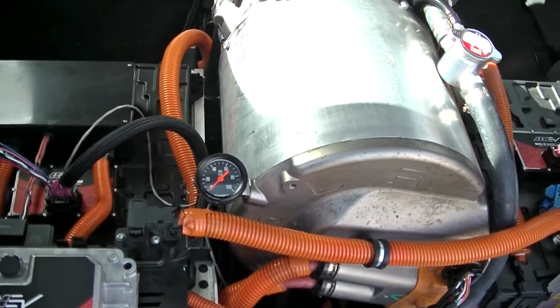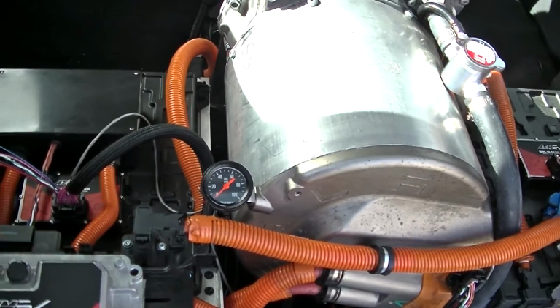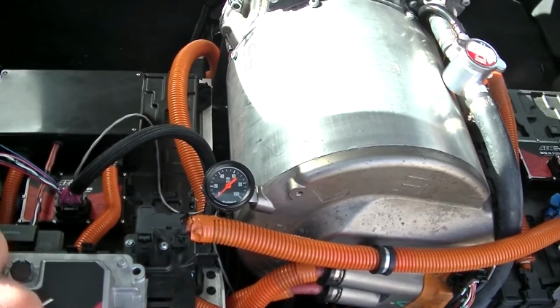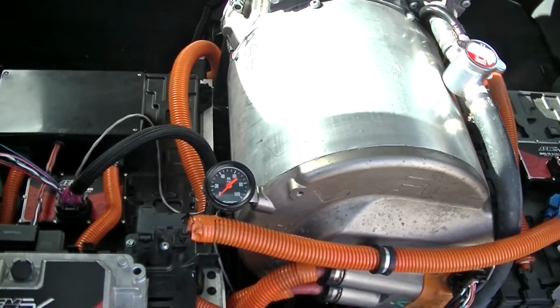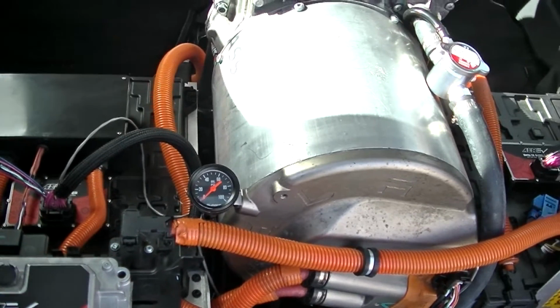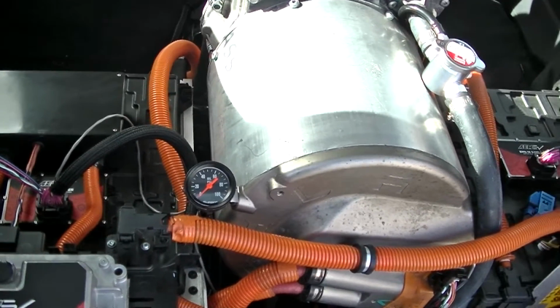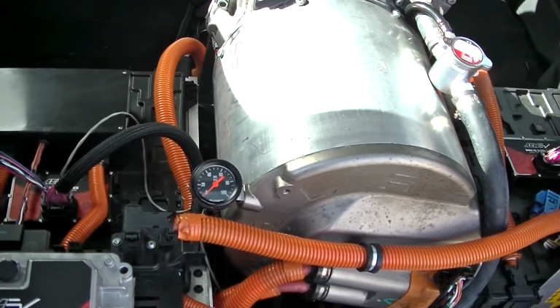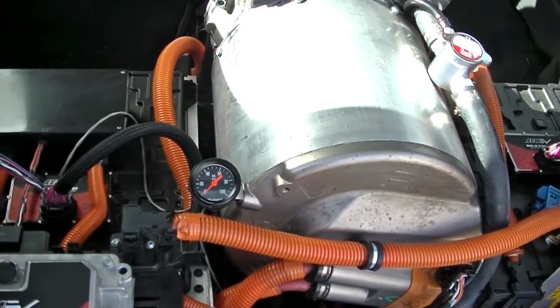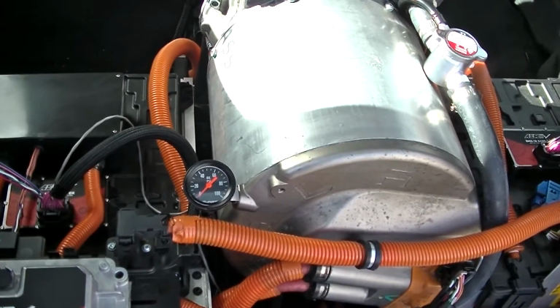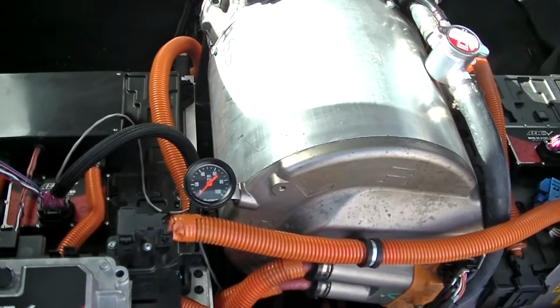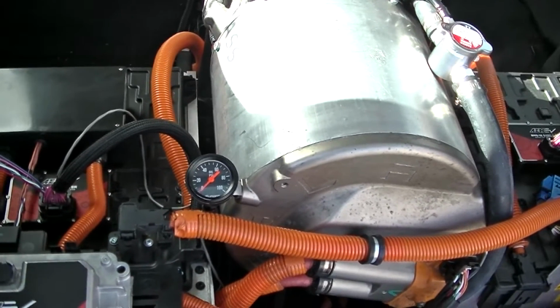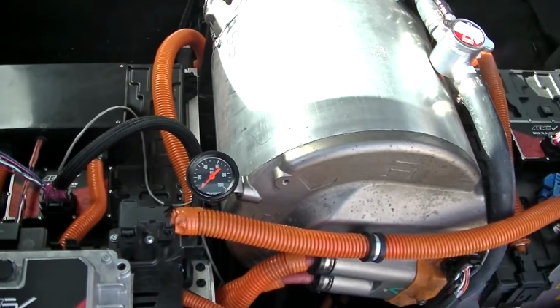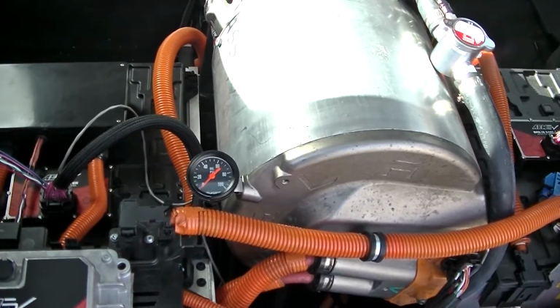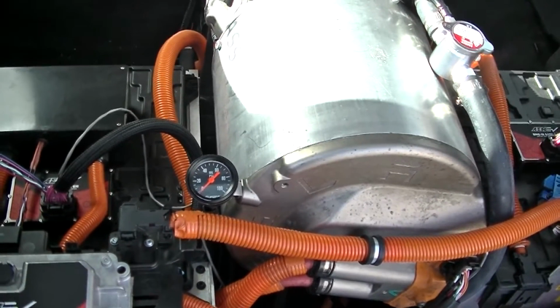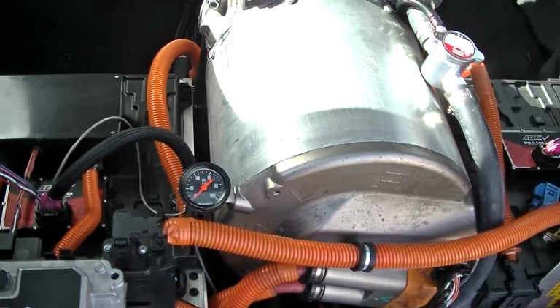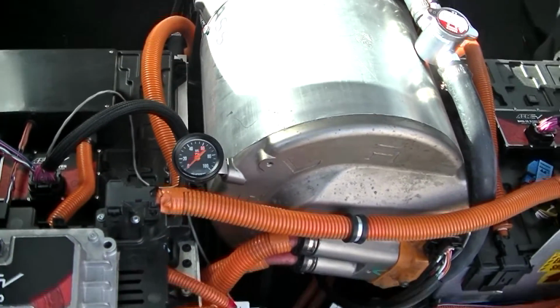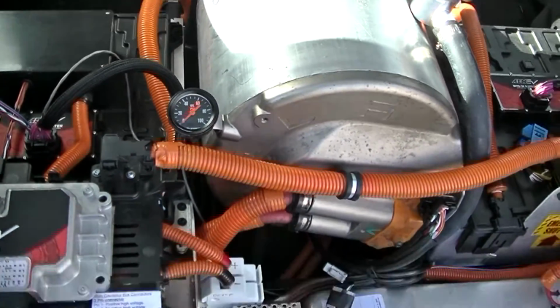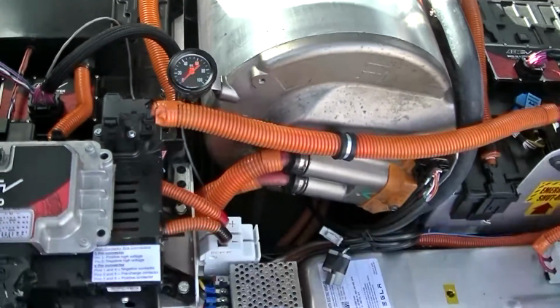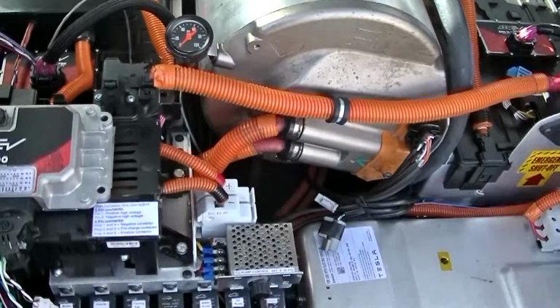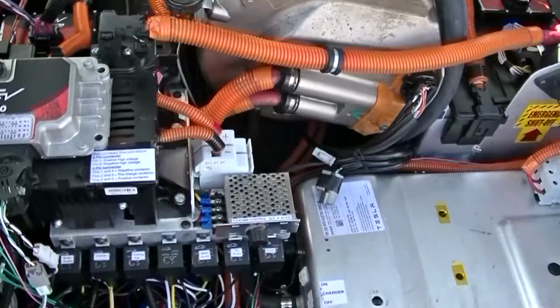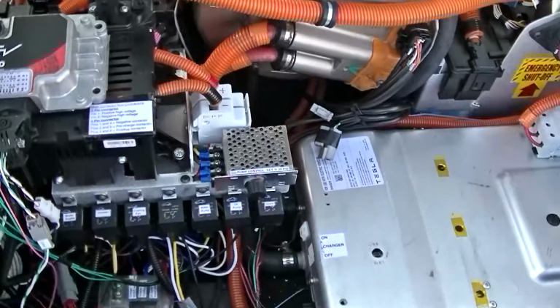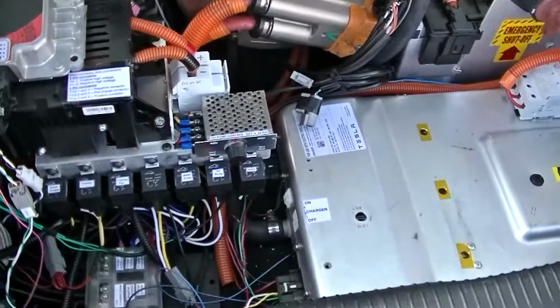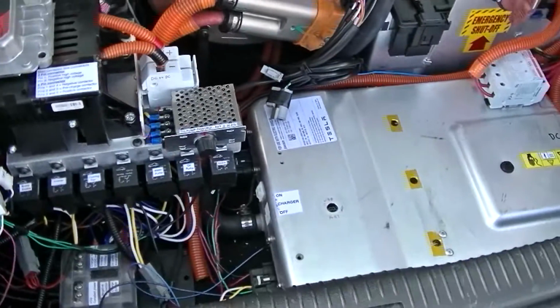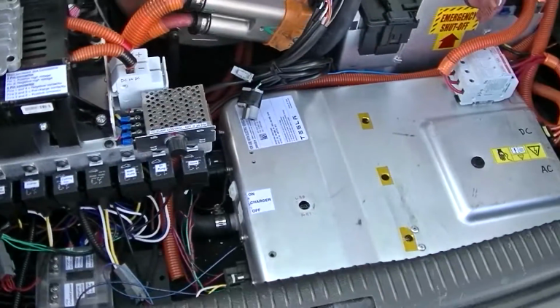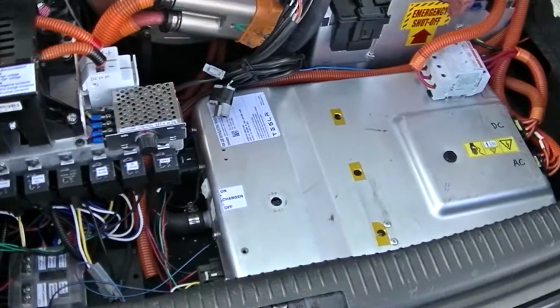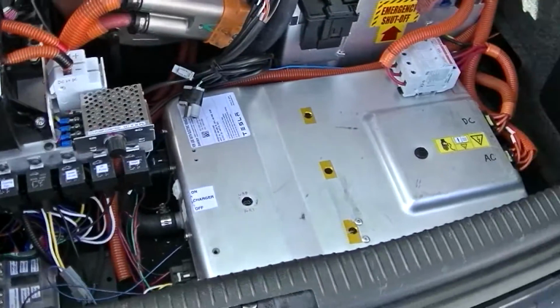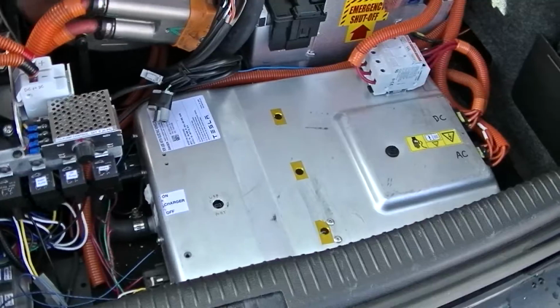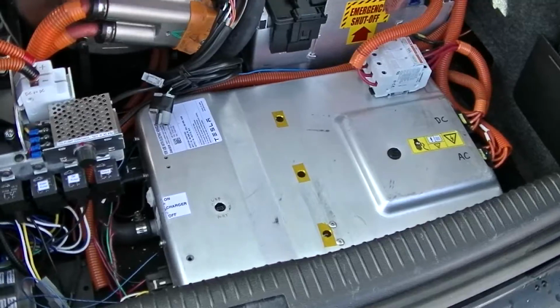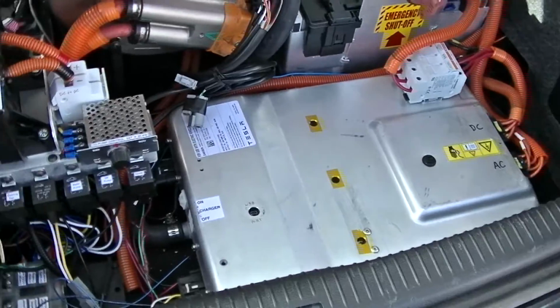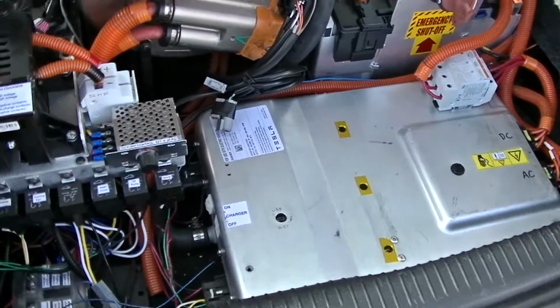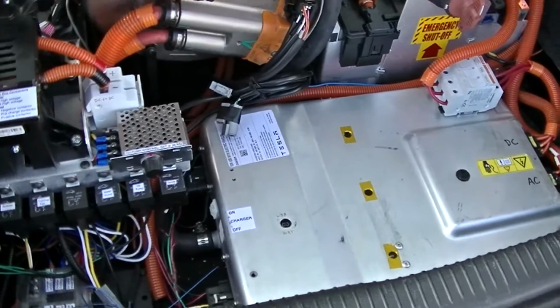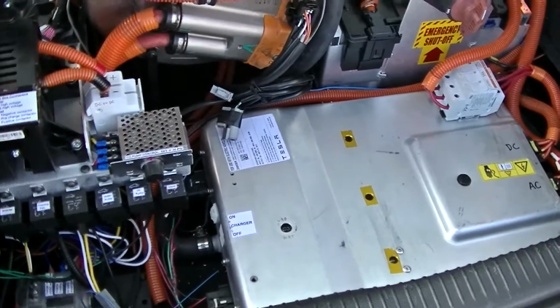Since I cut the Tesla gearbox in half to run straight back to the Ford differential, I'll show you that in a second.